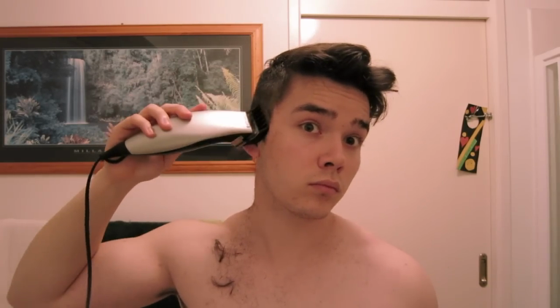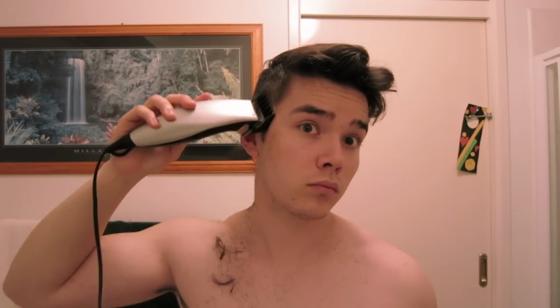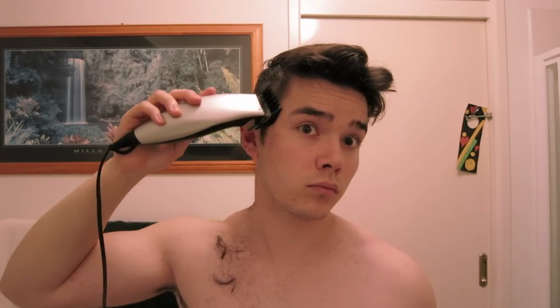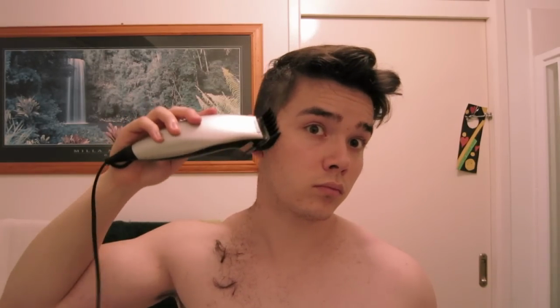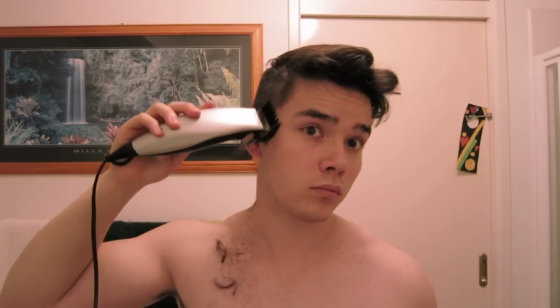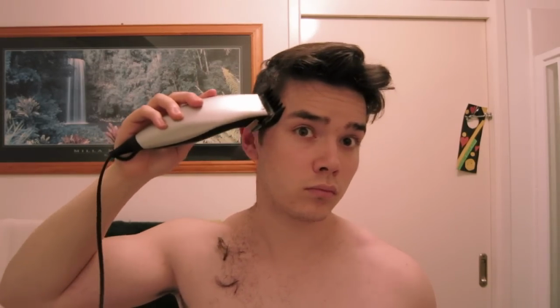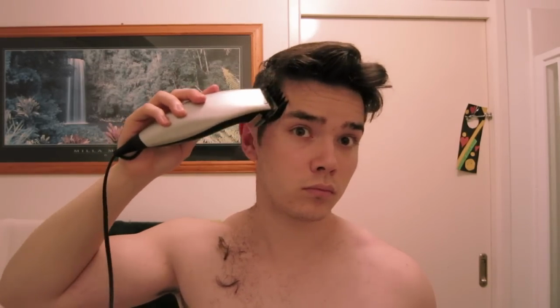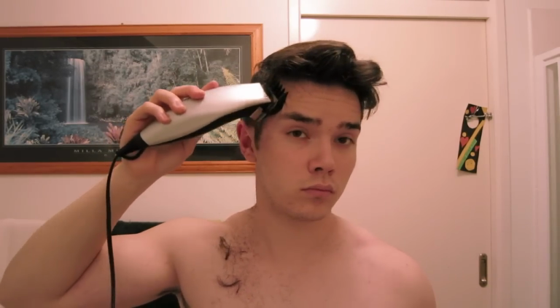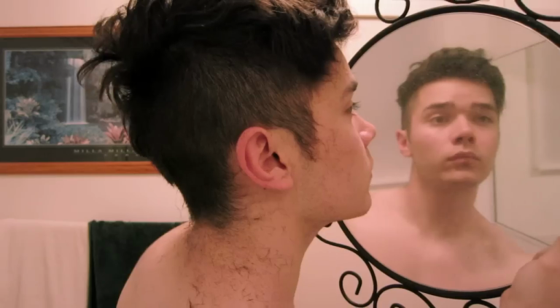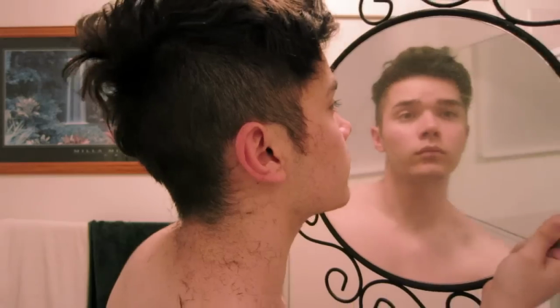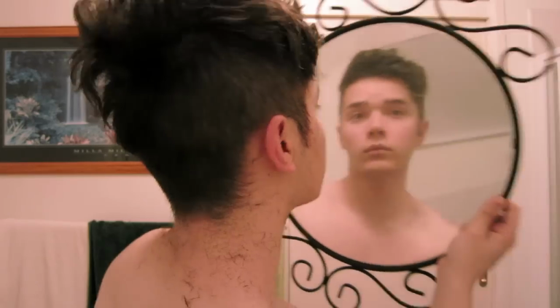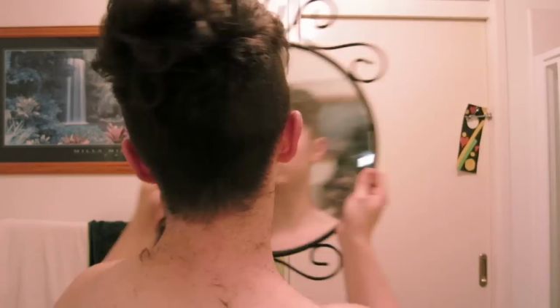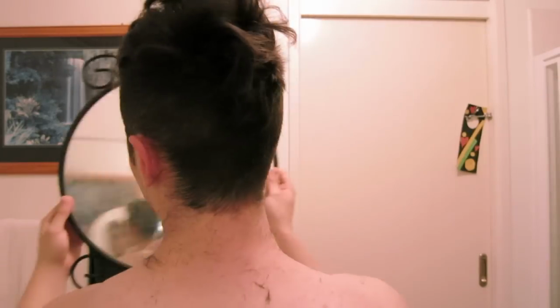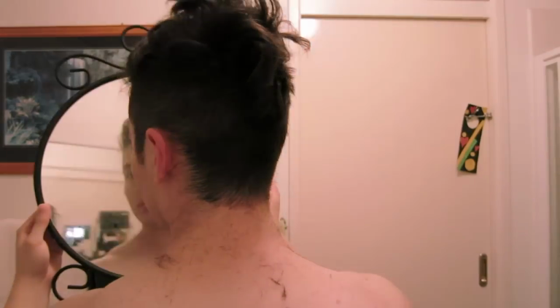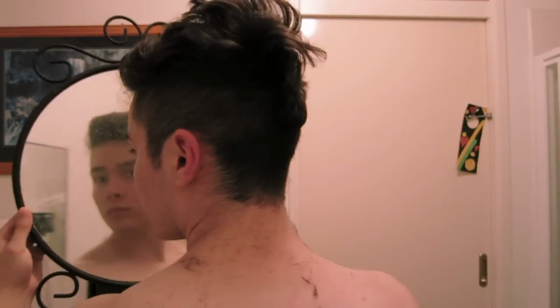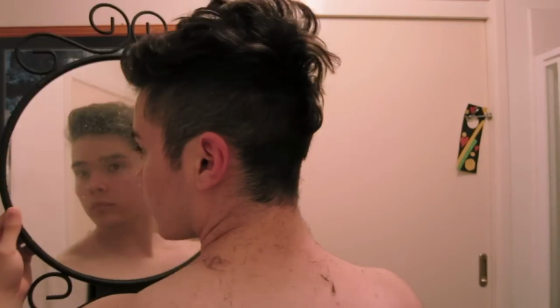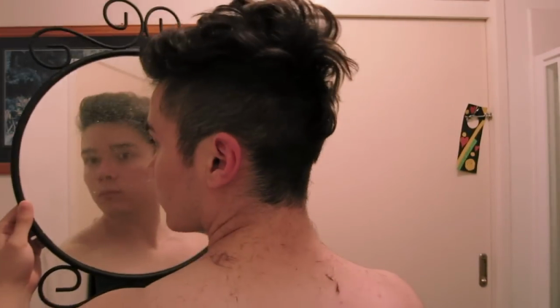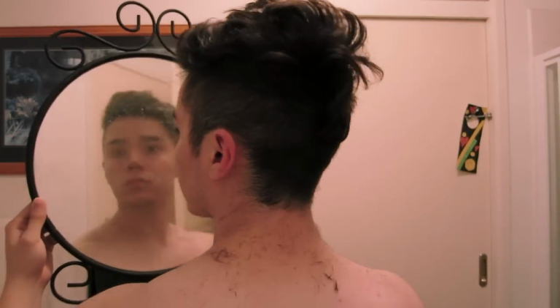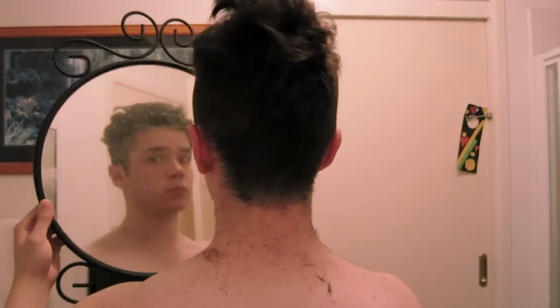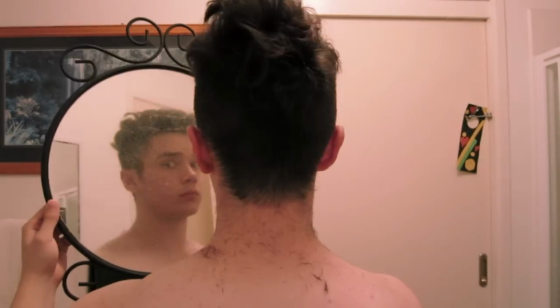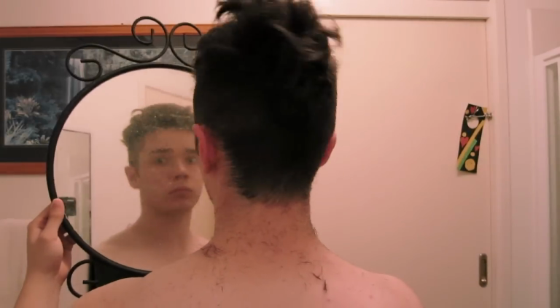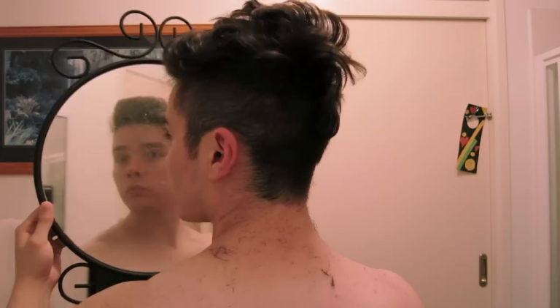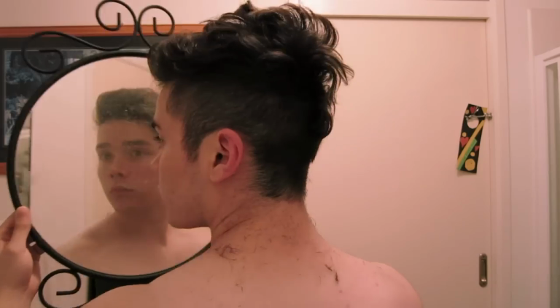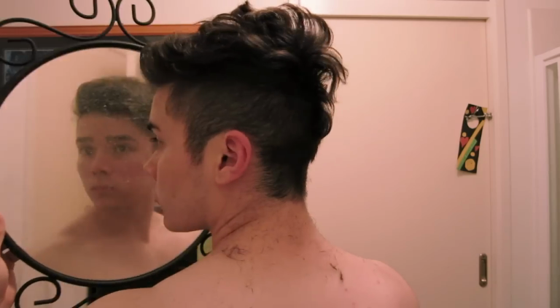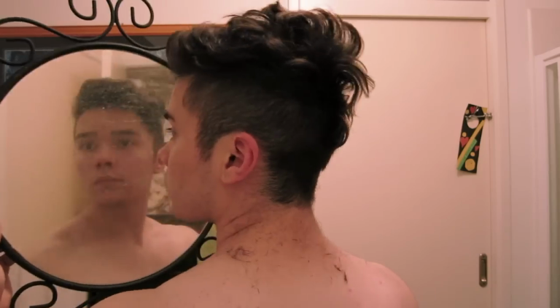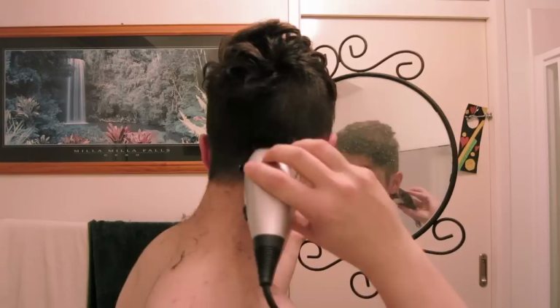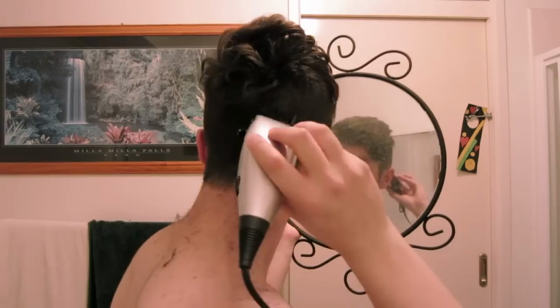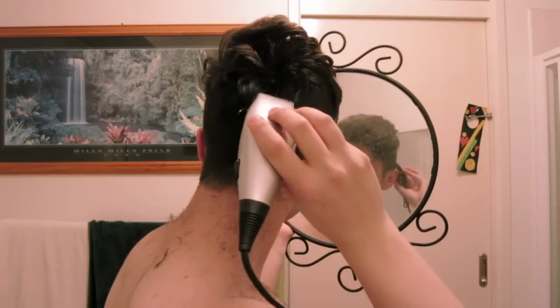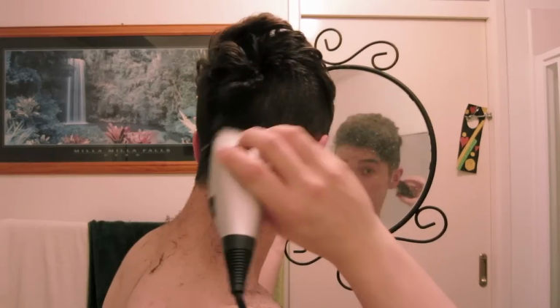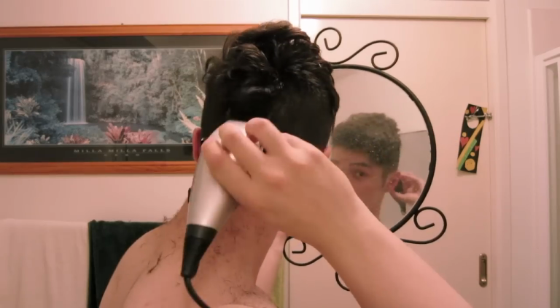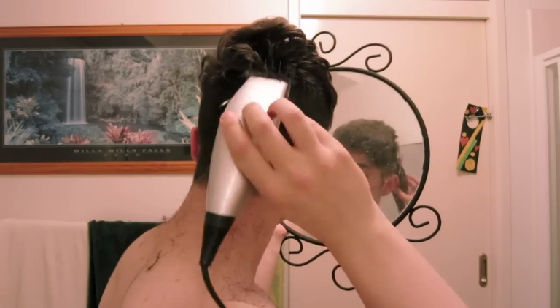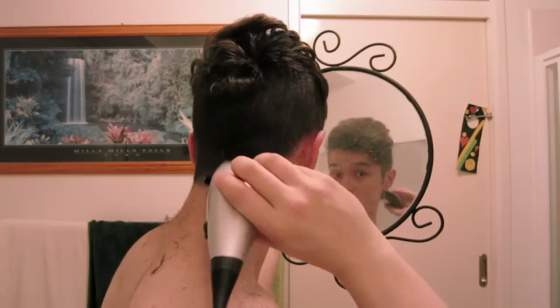For me, I like to have the sides and the back the same length. Be sure to always check in a mirror.